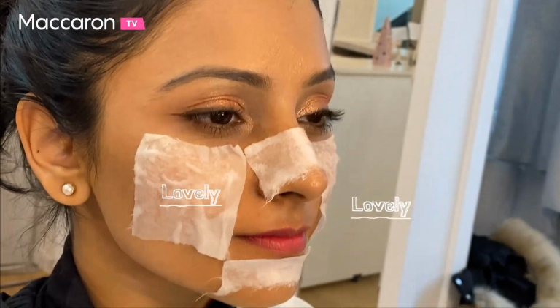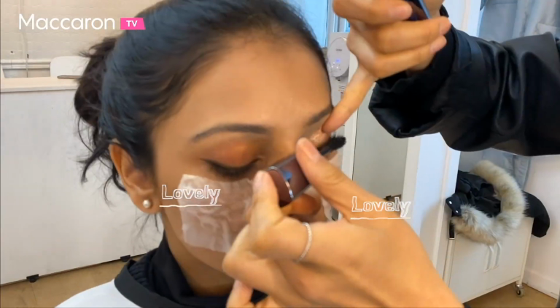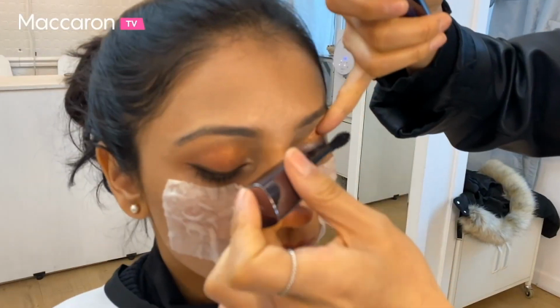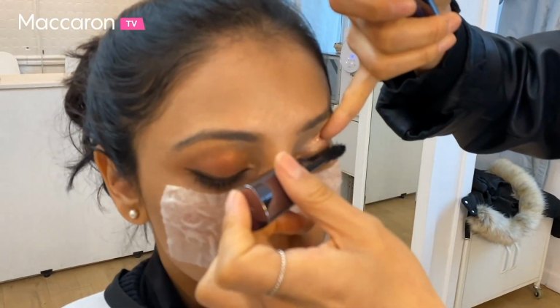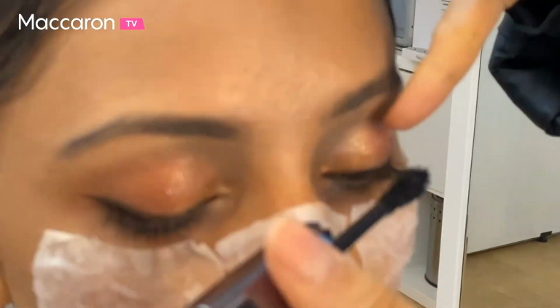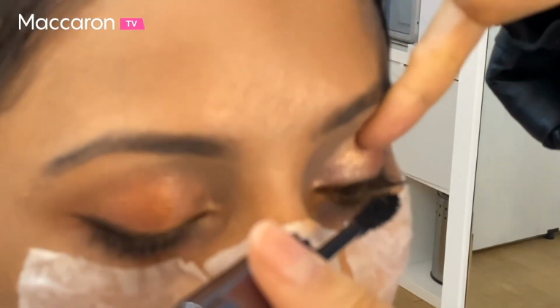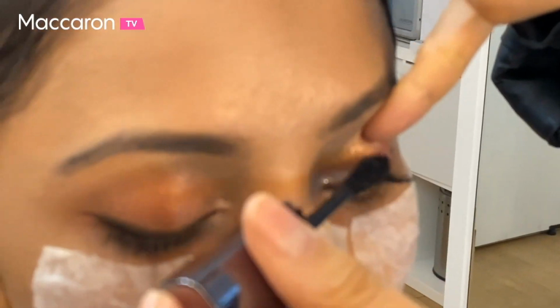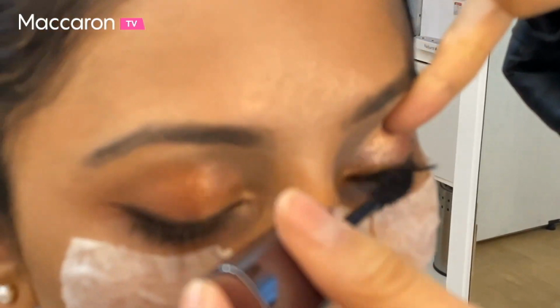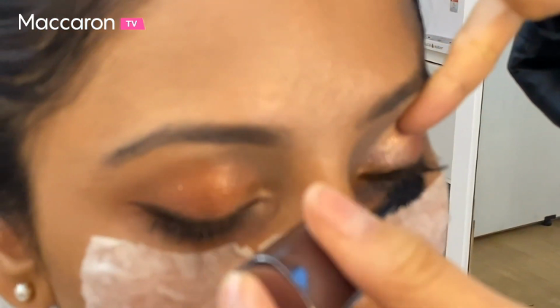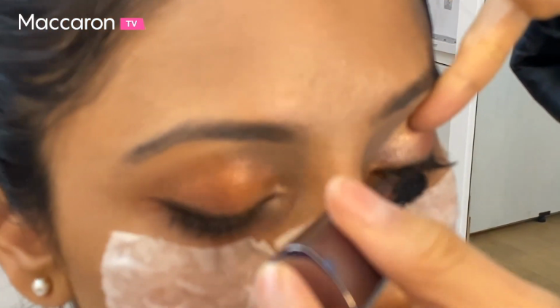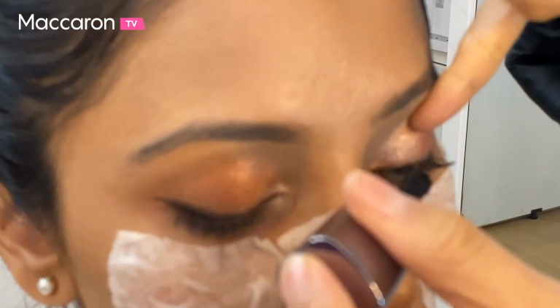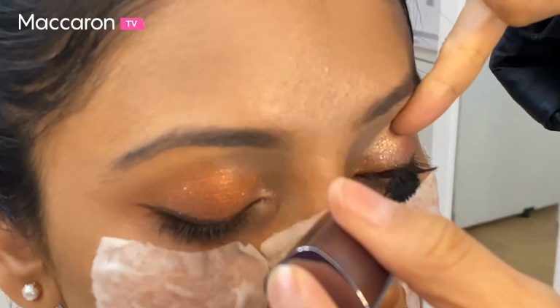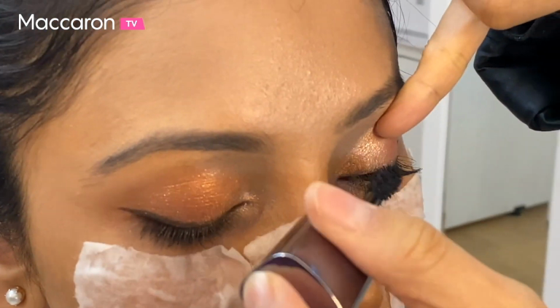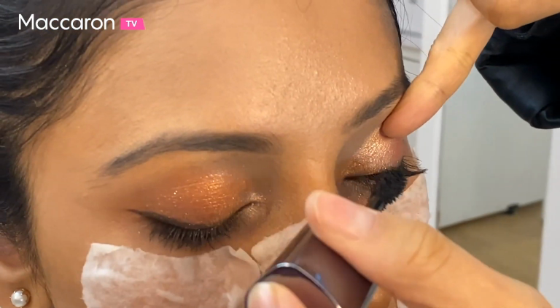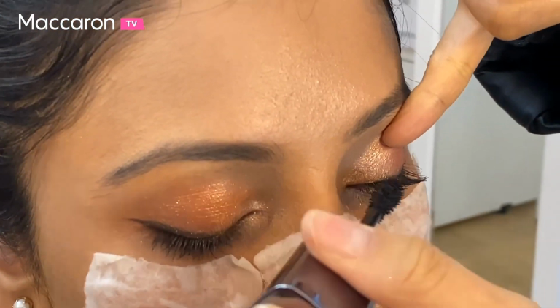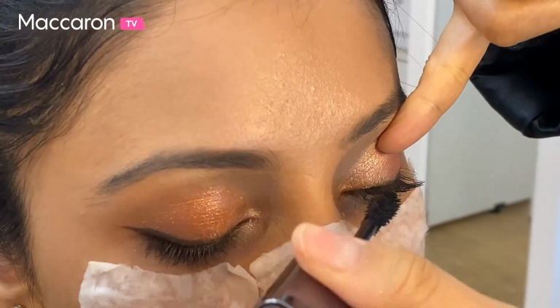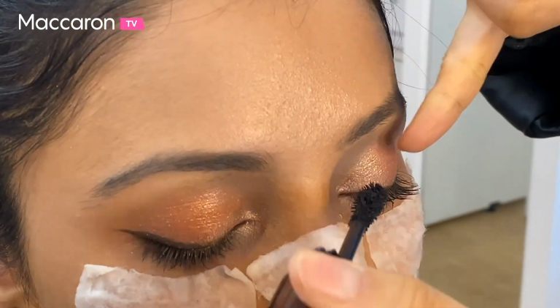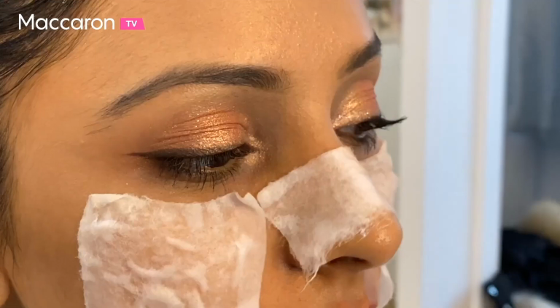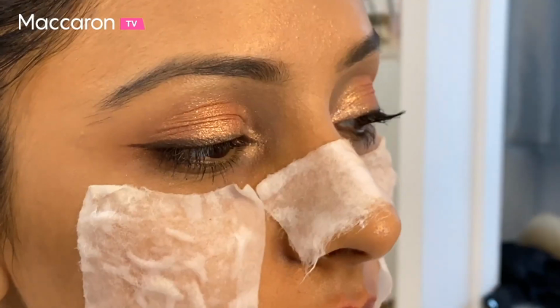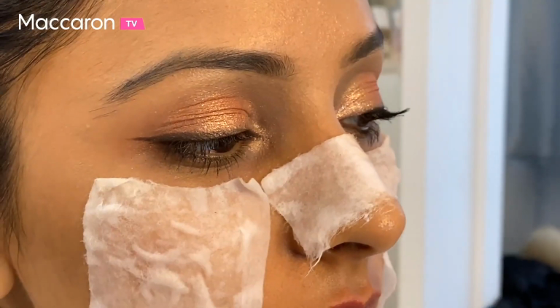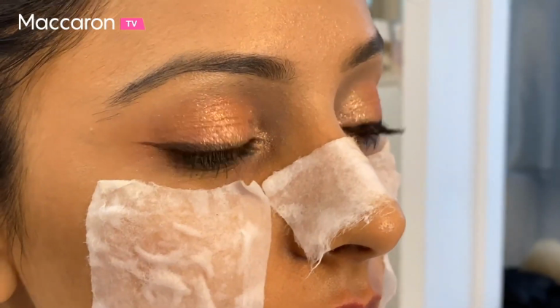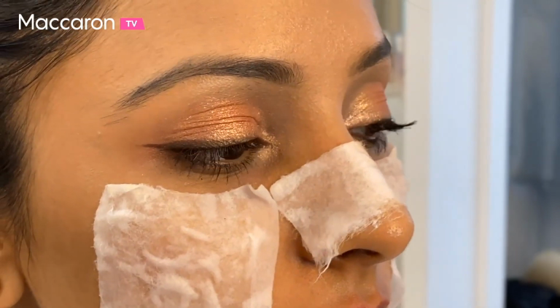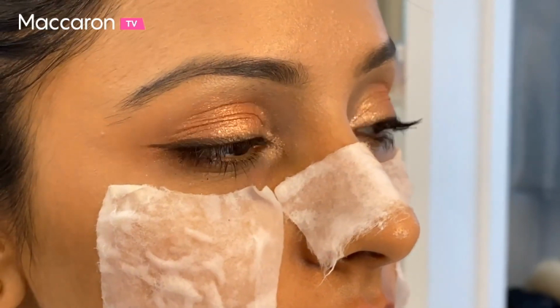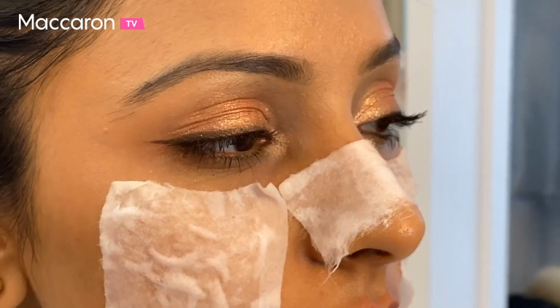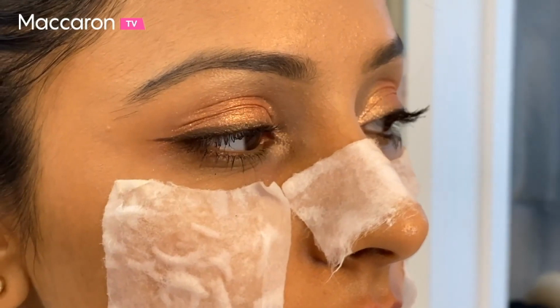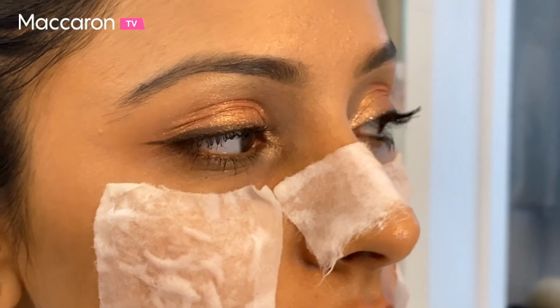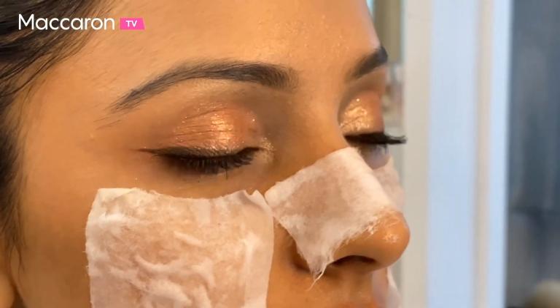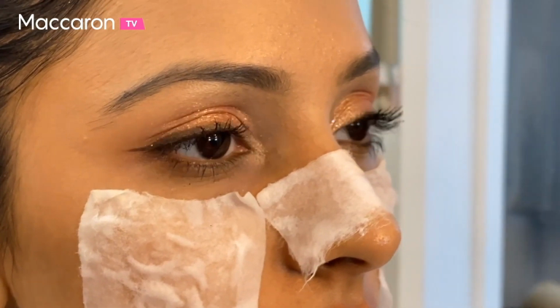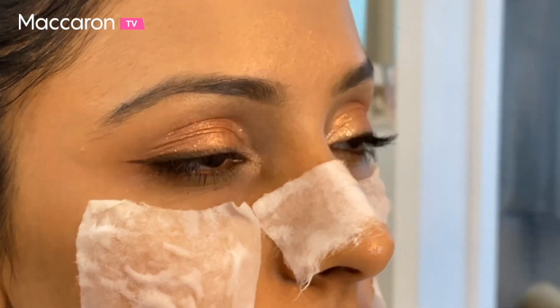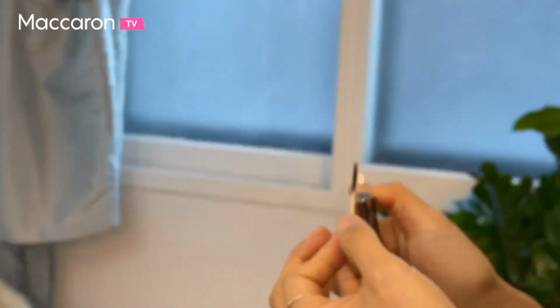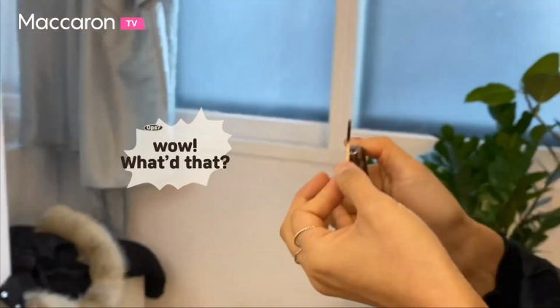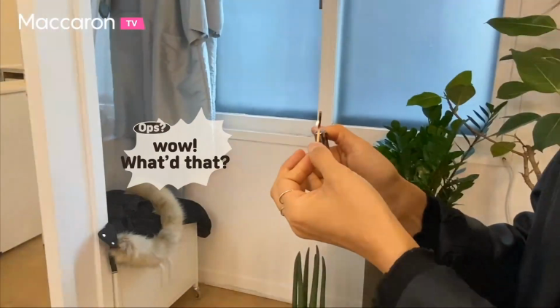Now they're applying some mascara. Her eye makeup looks so good — that's kind of light.